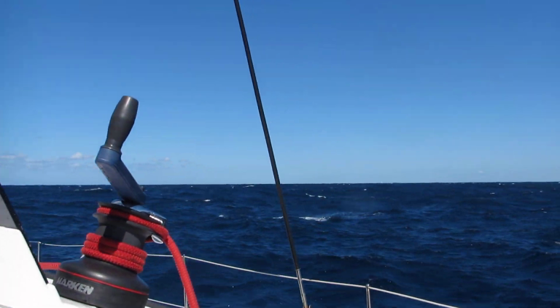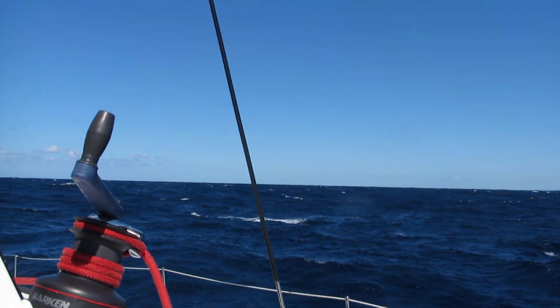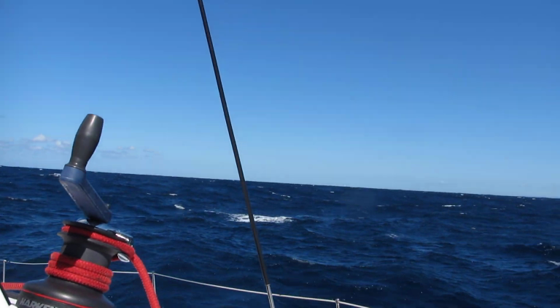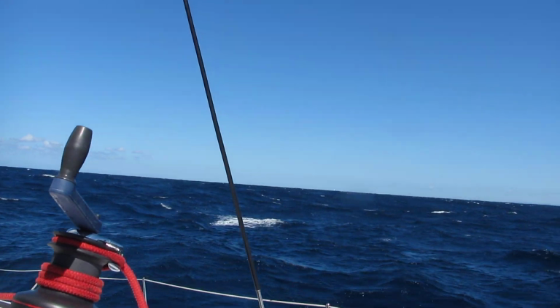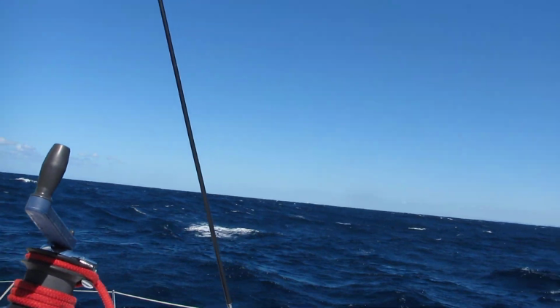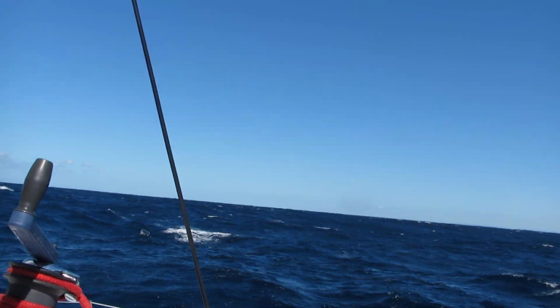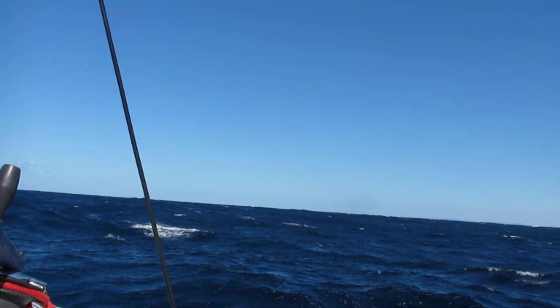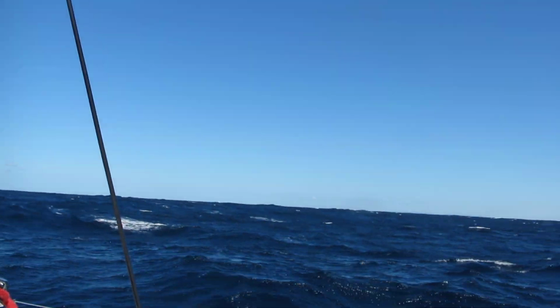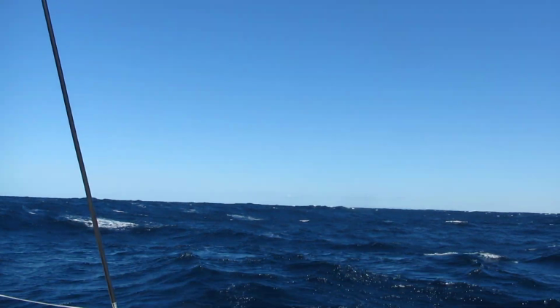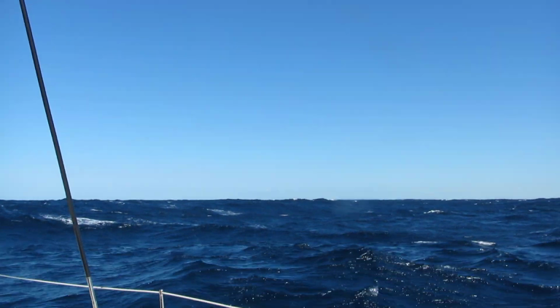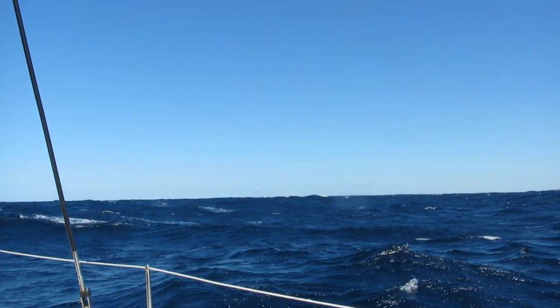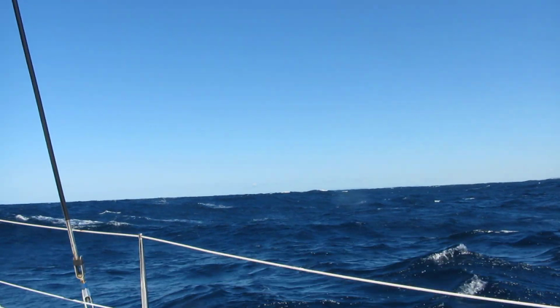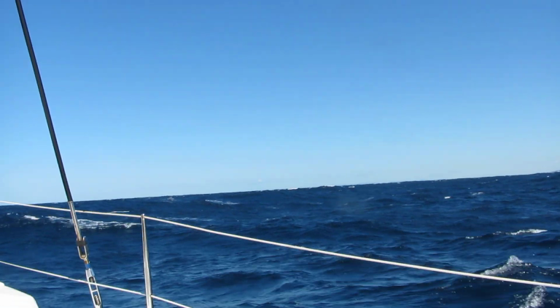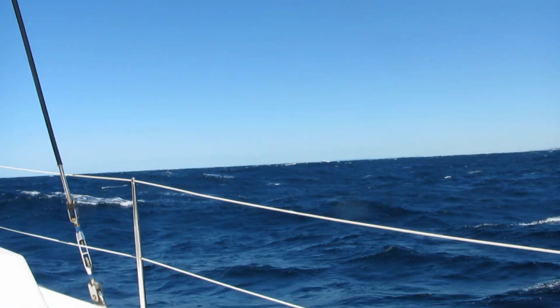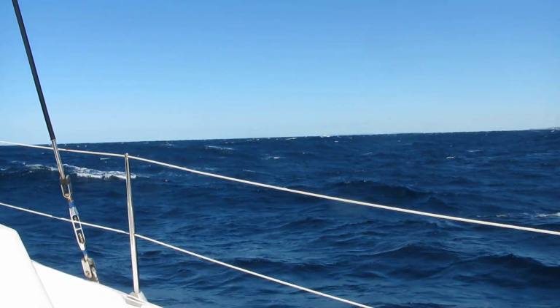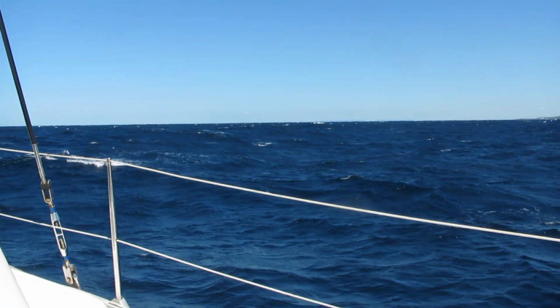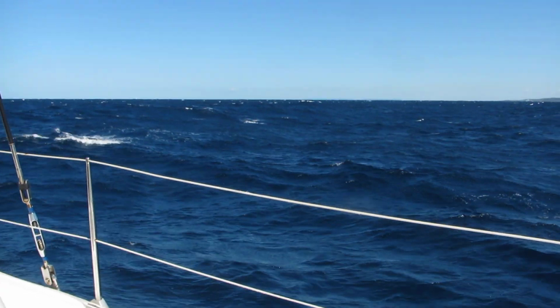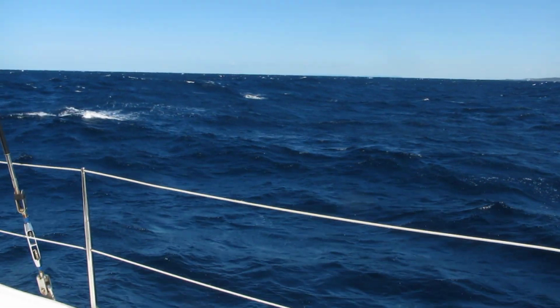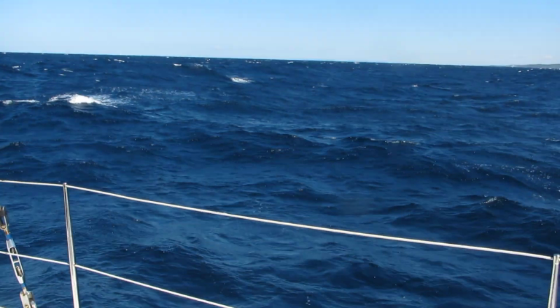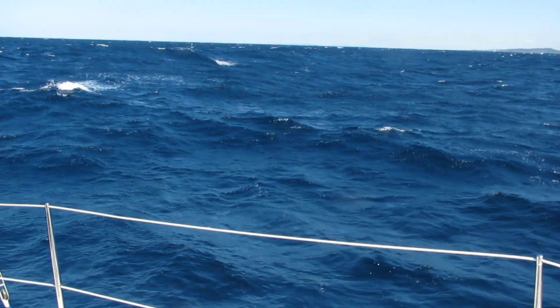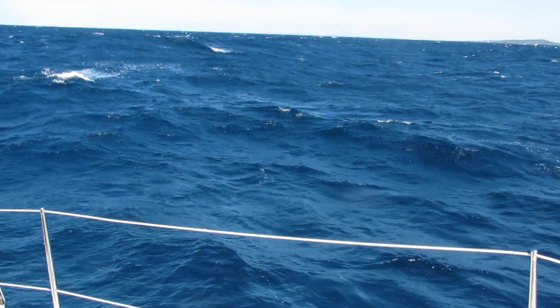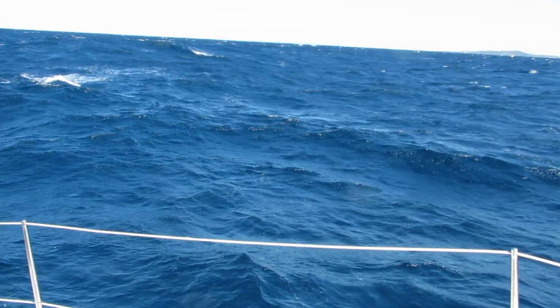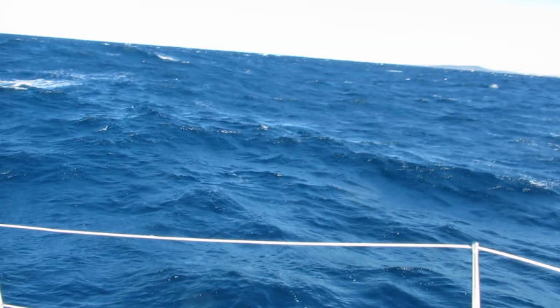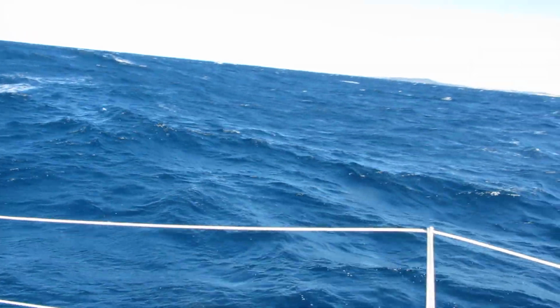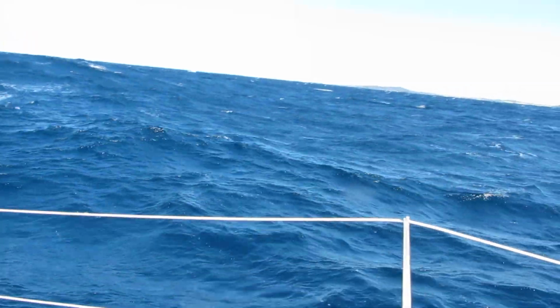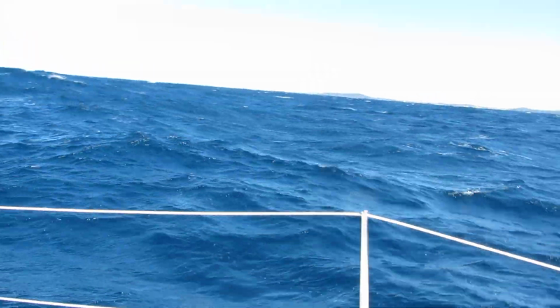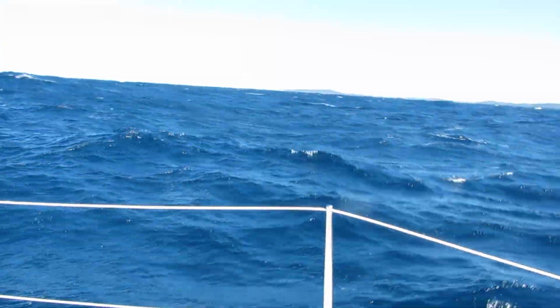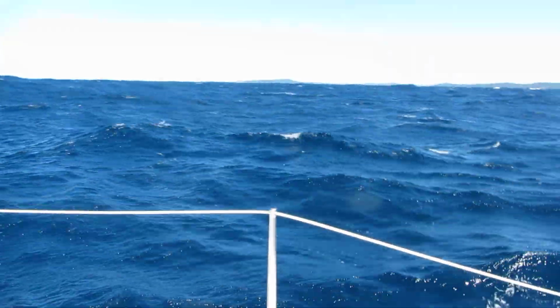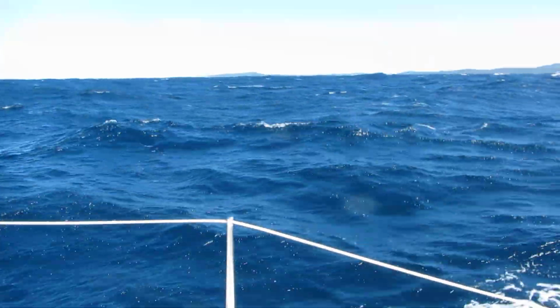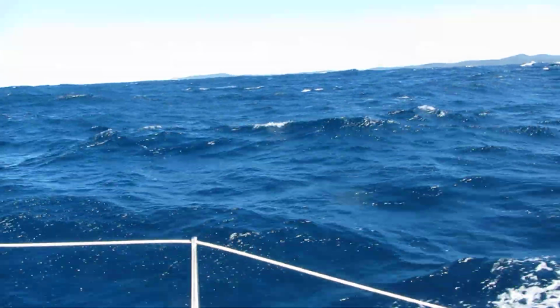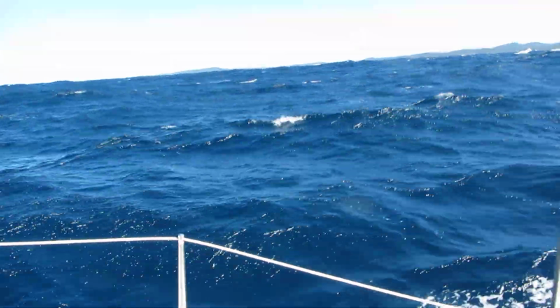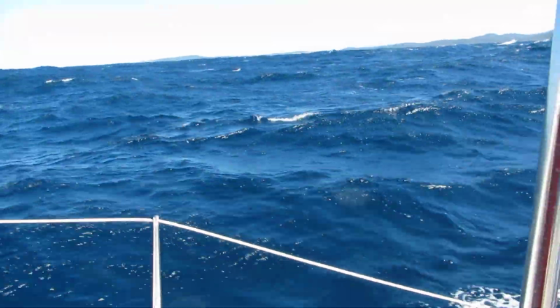You can see the seas all around us — quite large, quite good seas here.